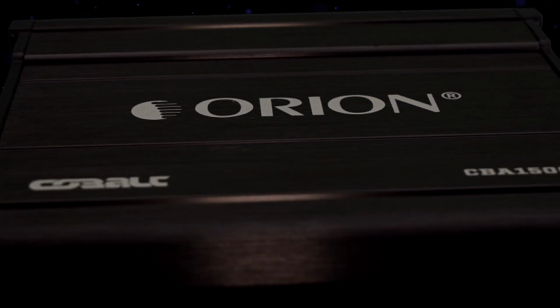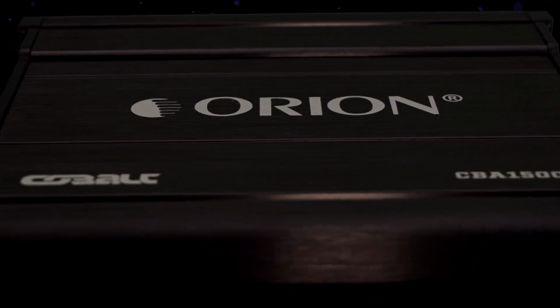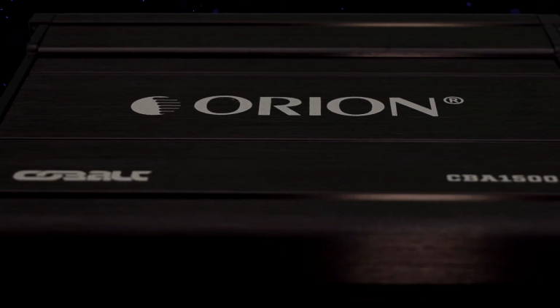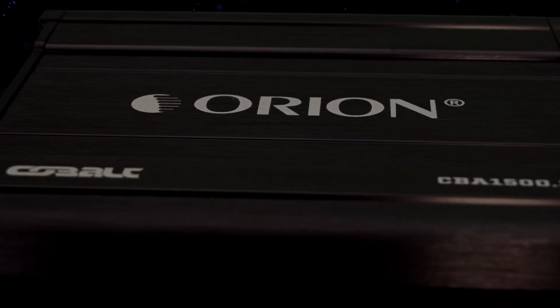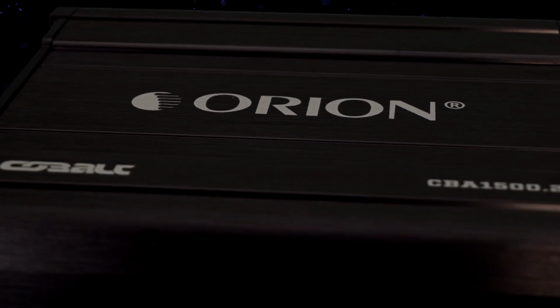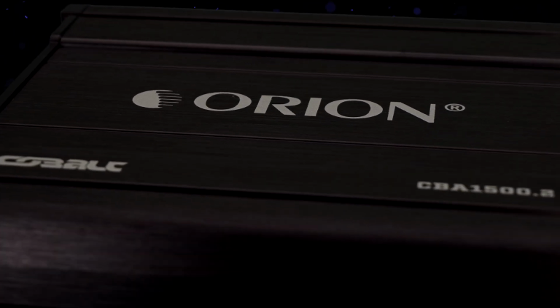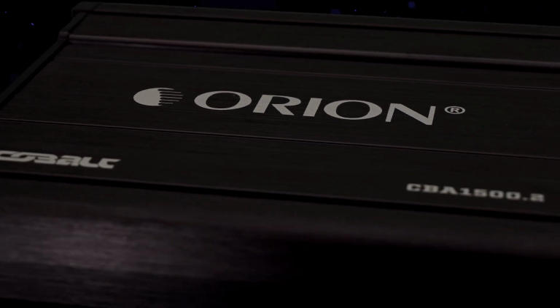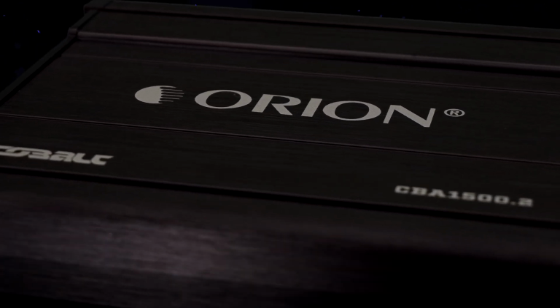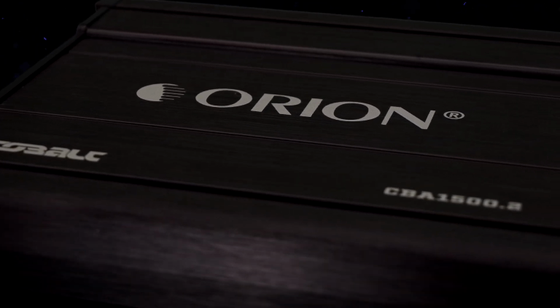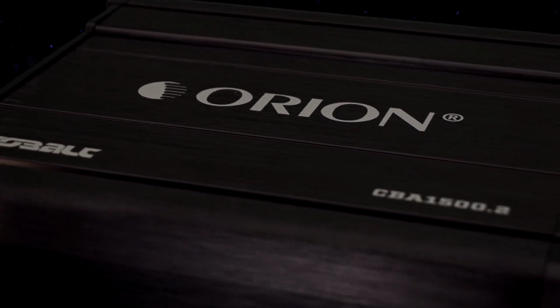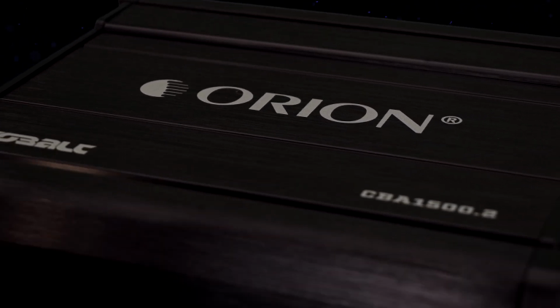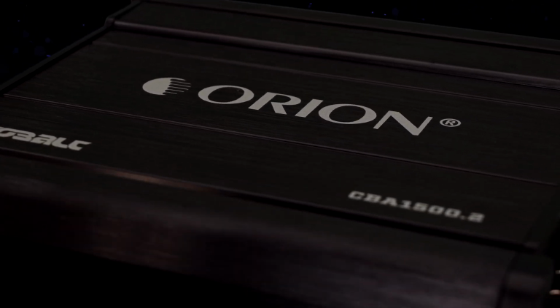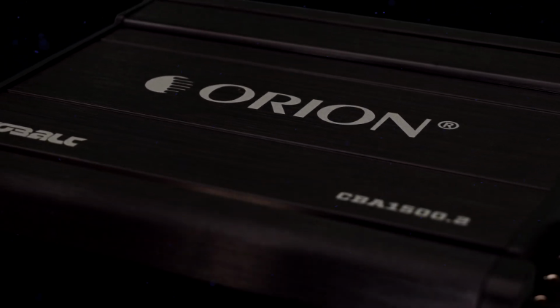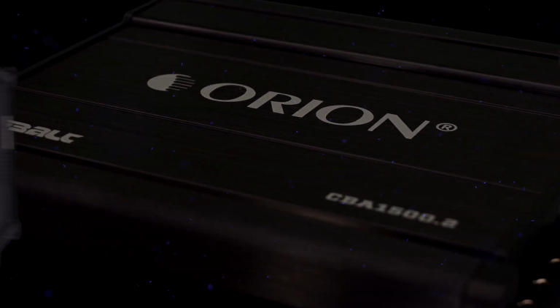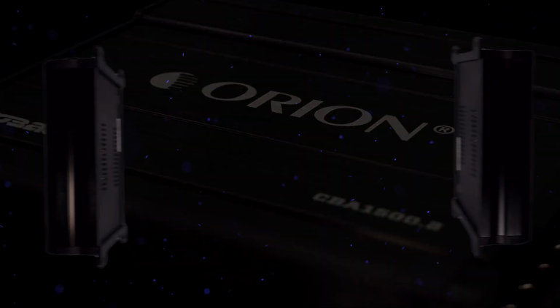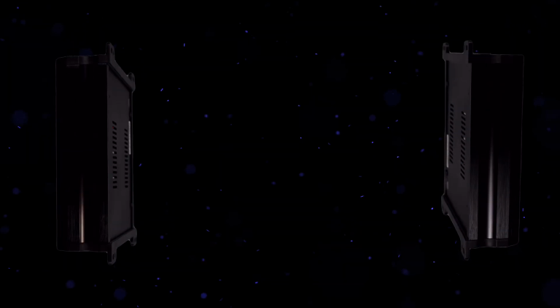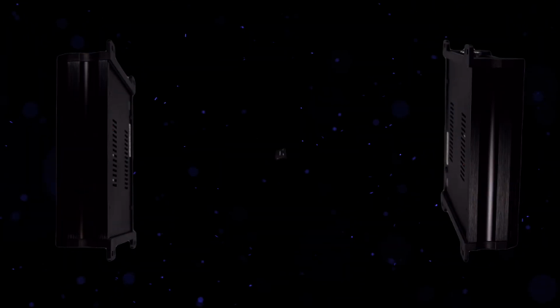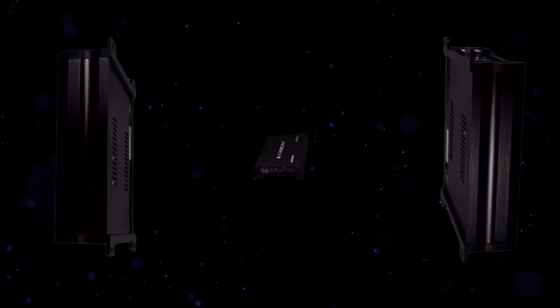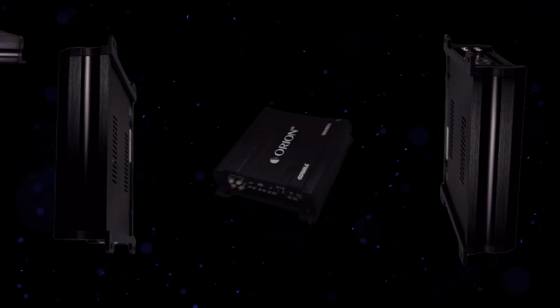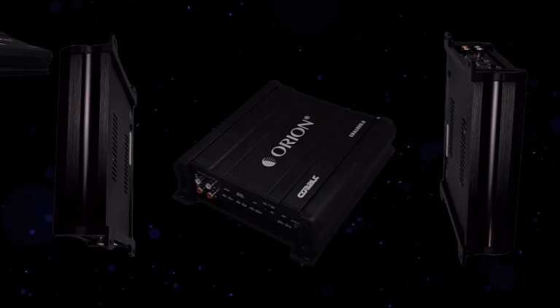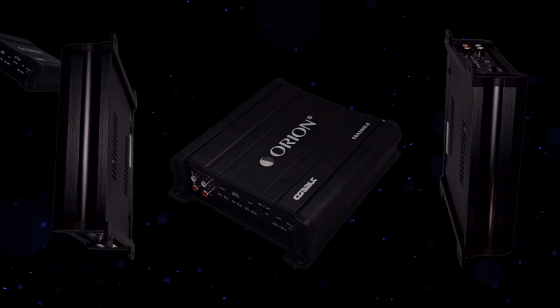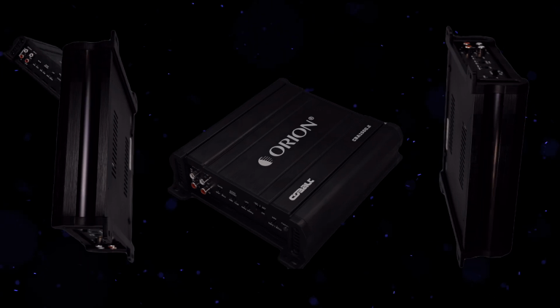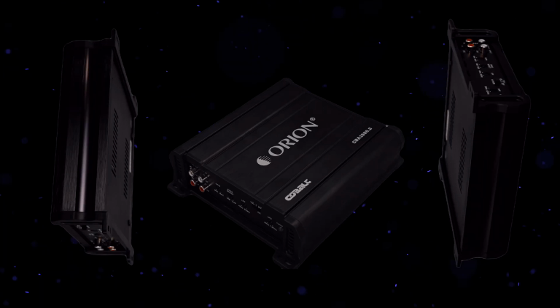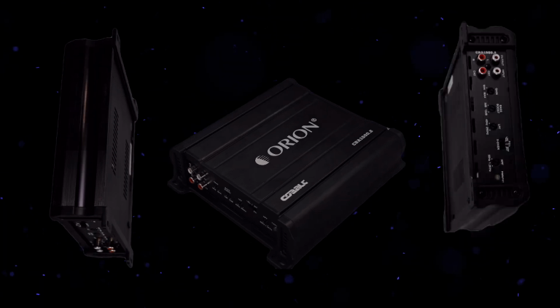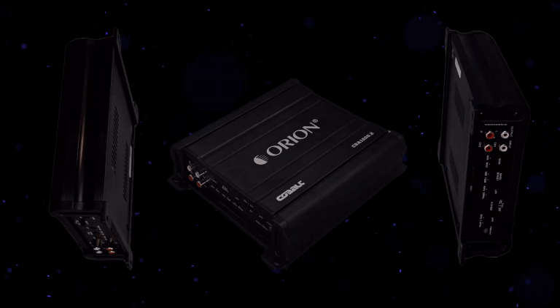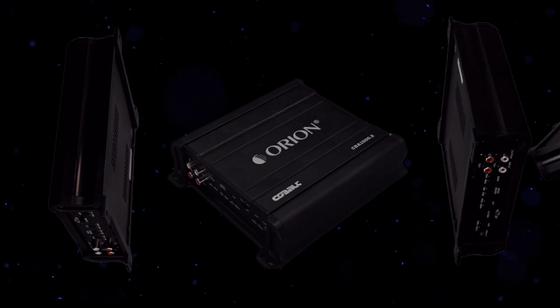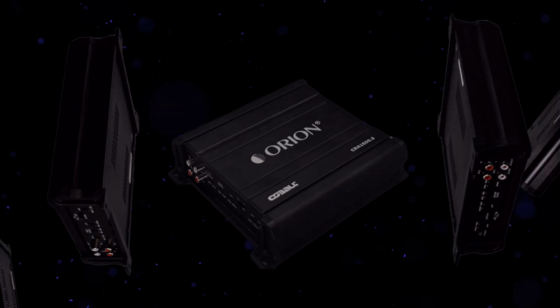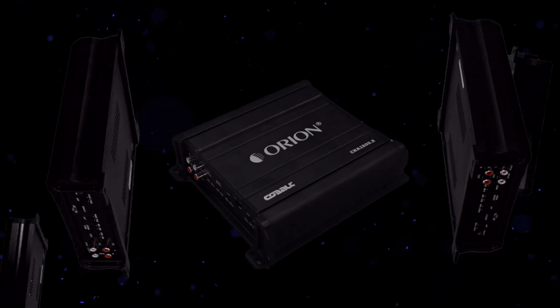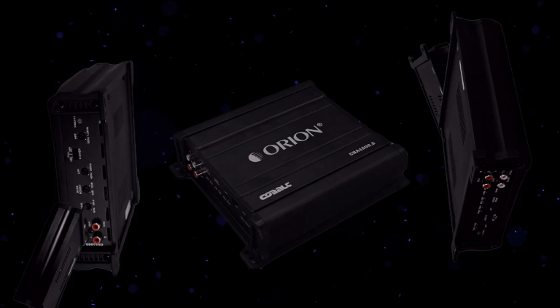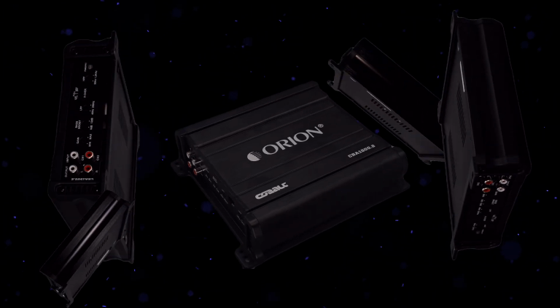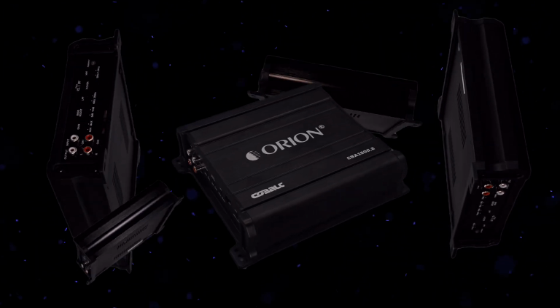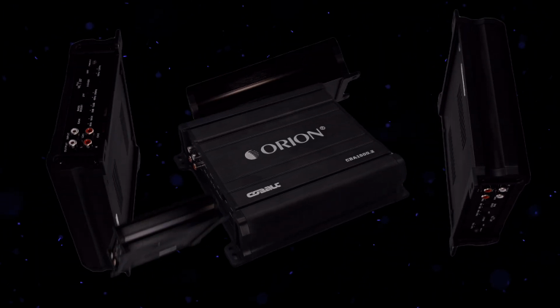Experience deep bass and crisp highs with Class AB circuitry, ensuring high-fidelity sound reproduction.